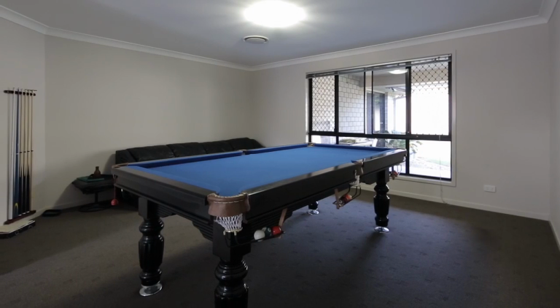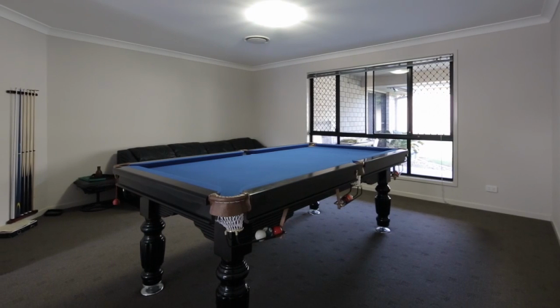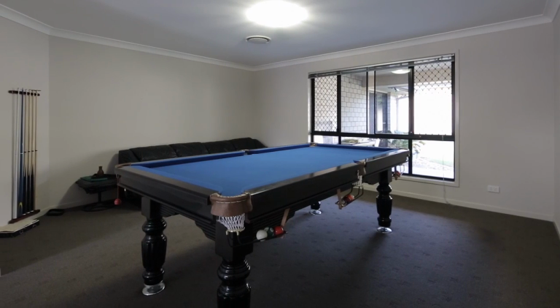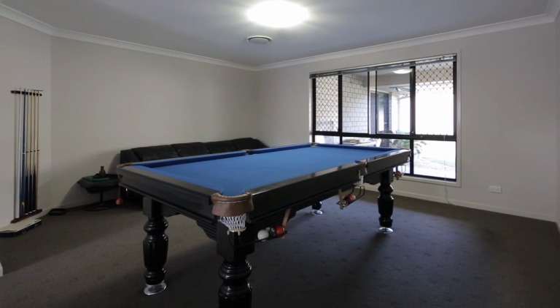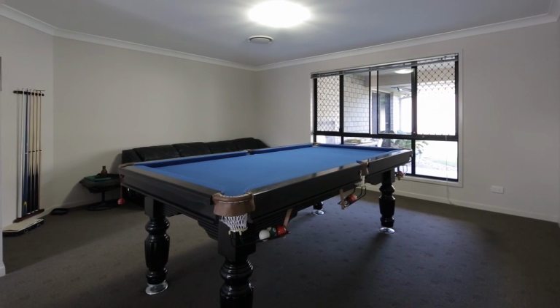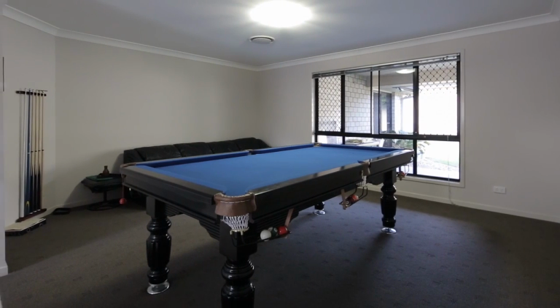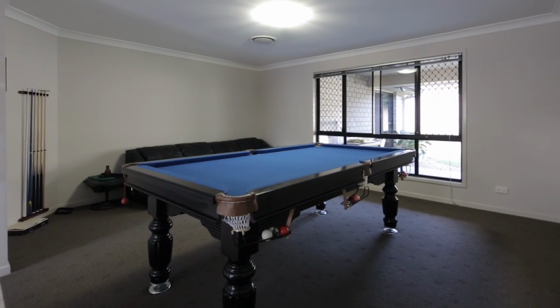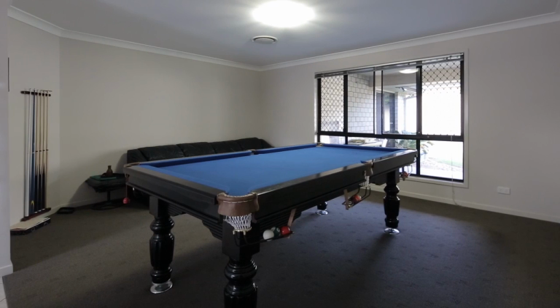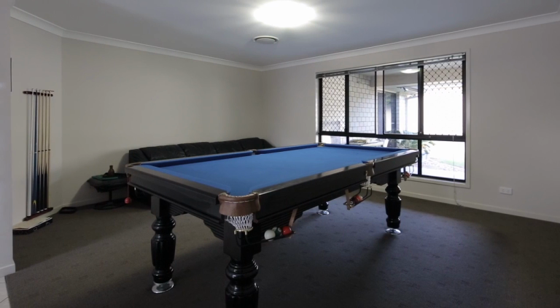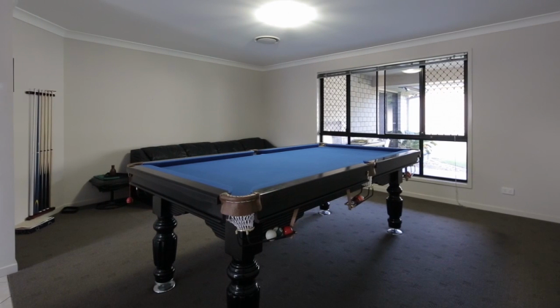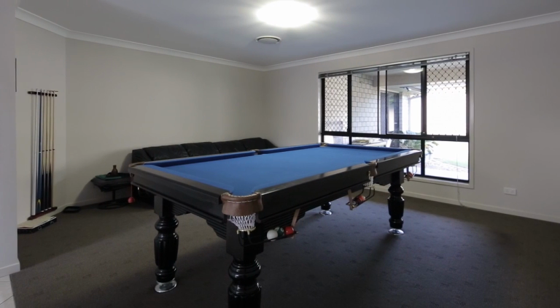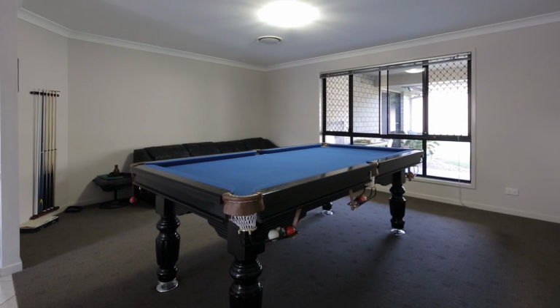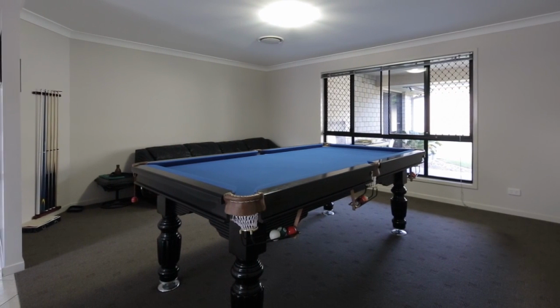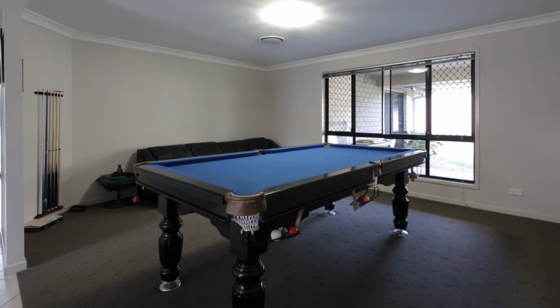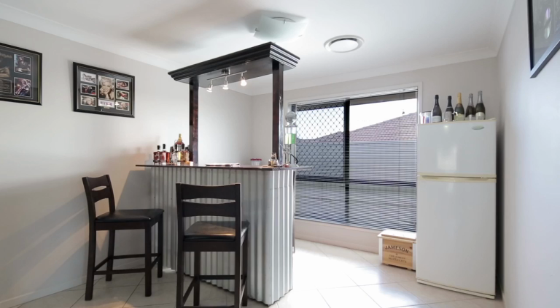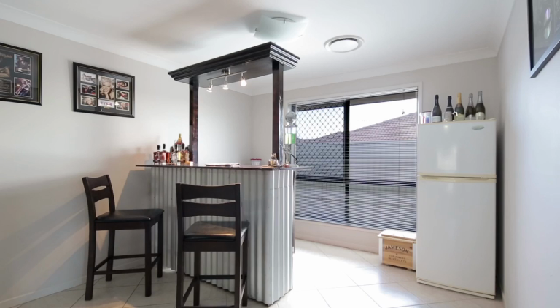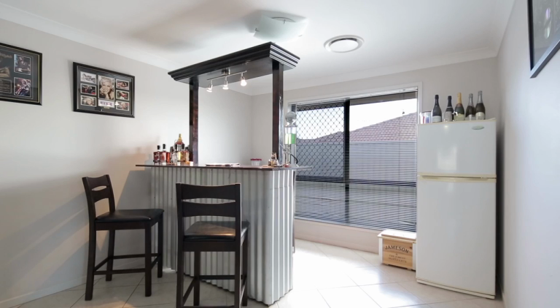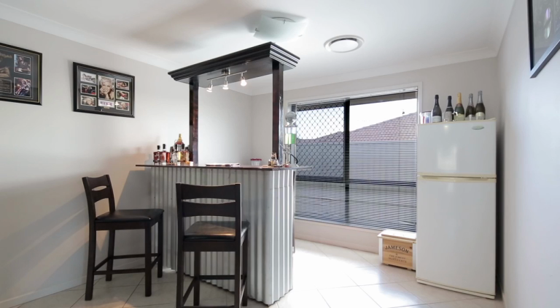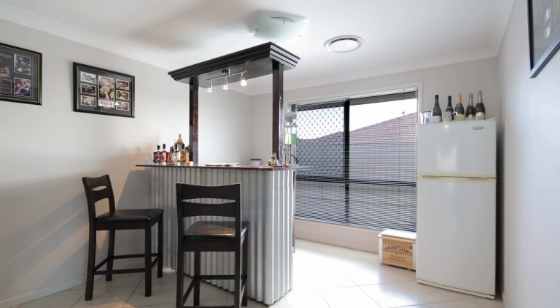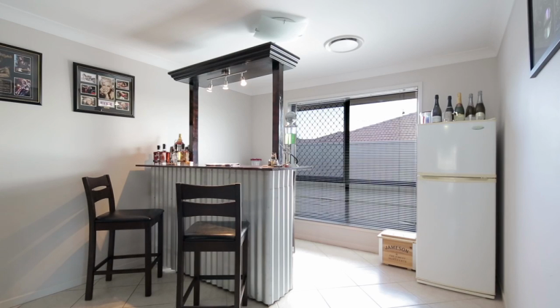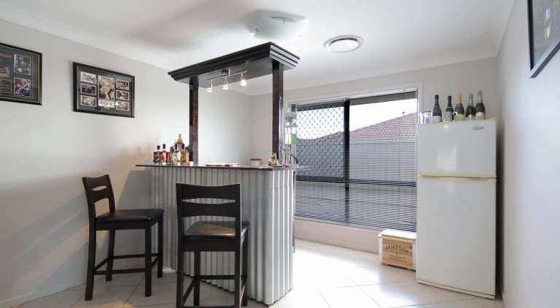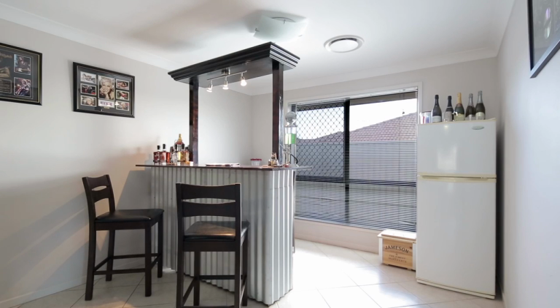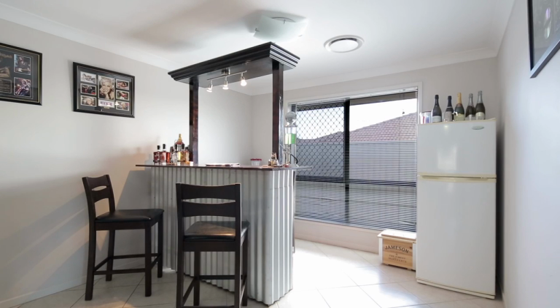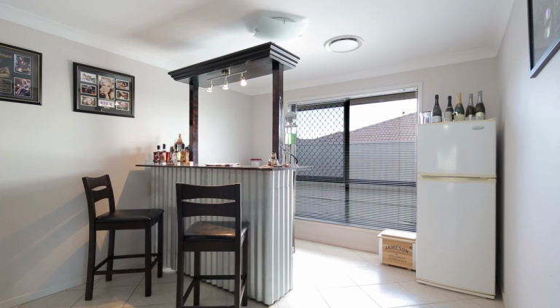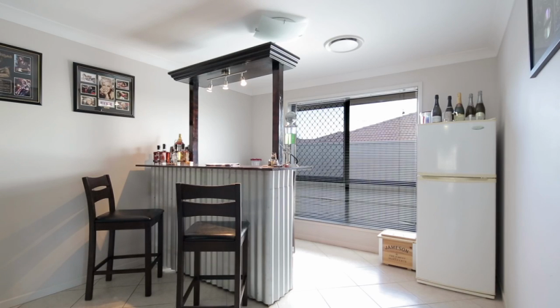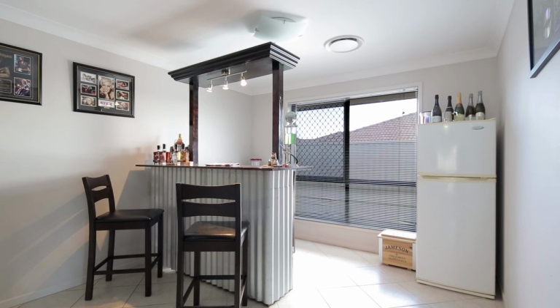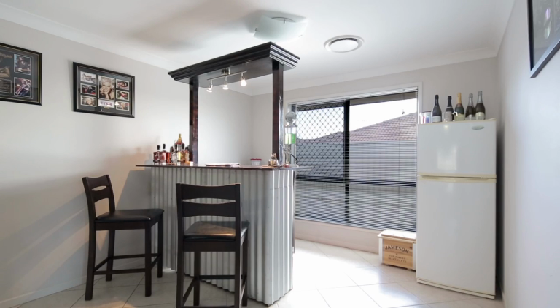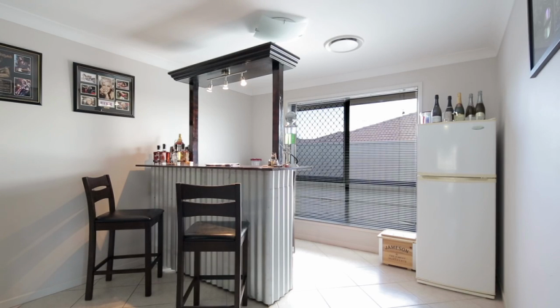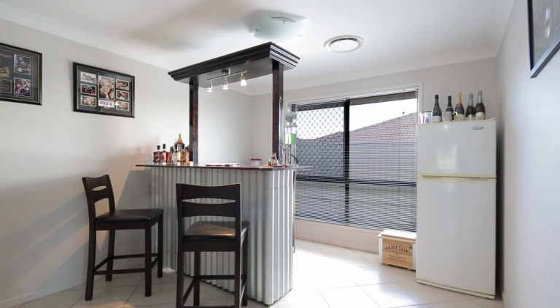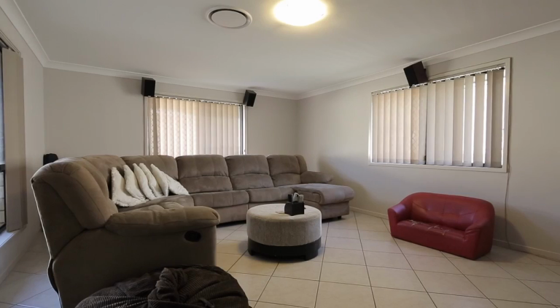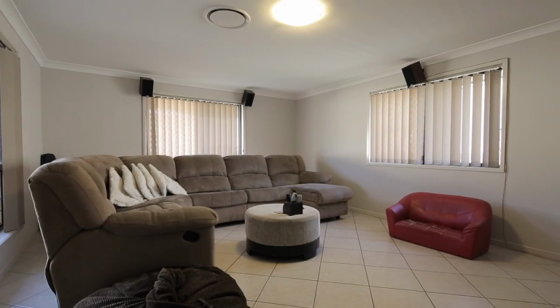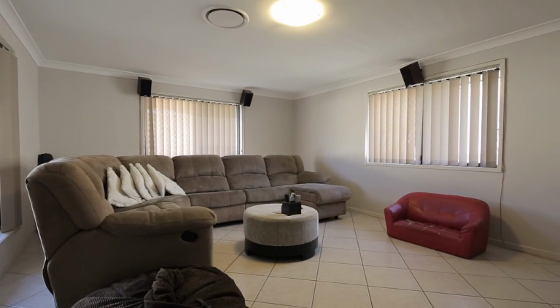Open plan kitchen, dining and family rooms. There's also a pool room and a bar room, with the media room set at the back.